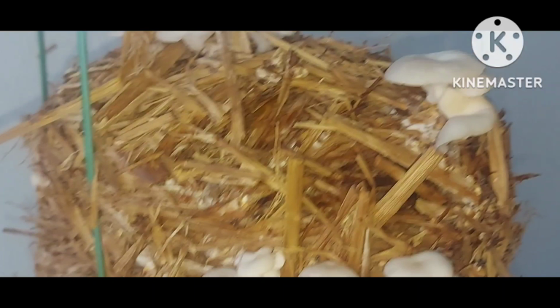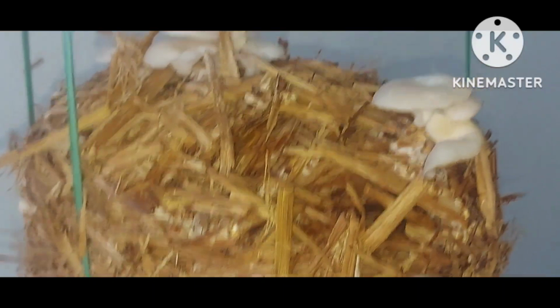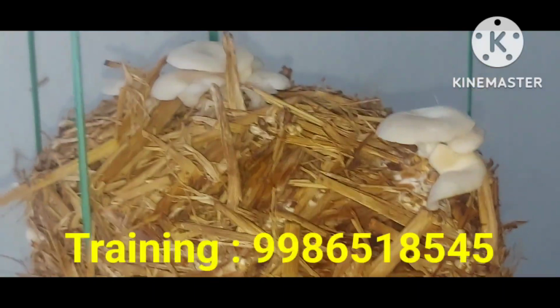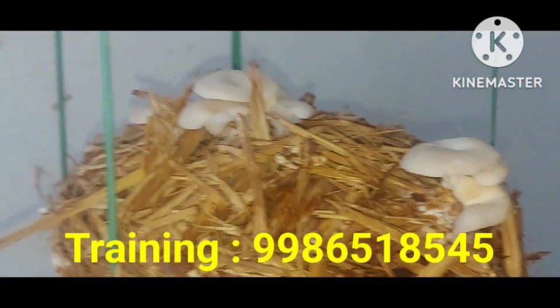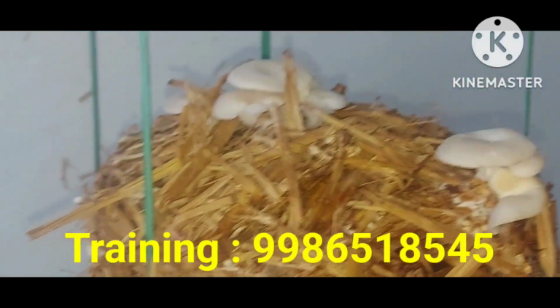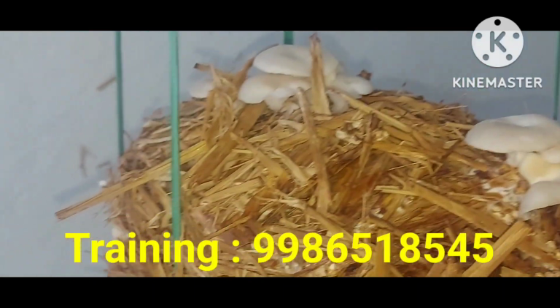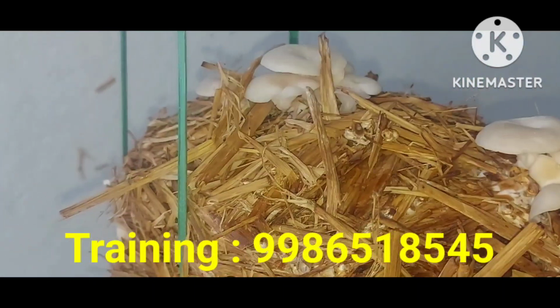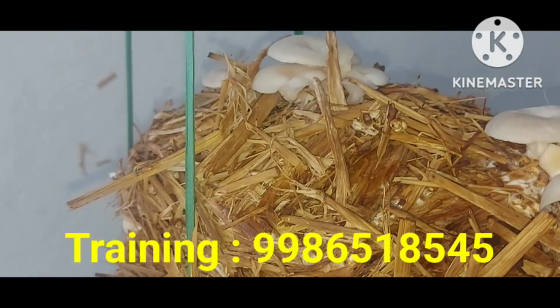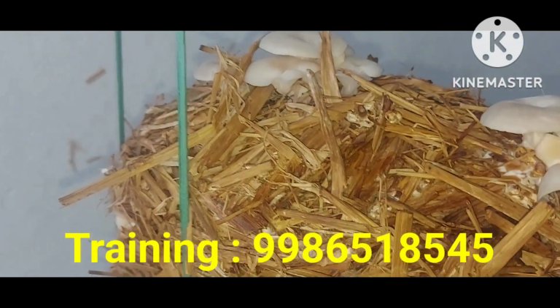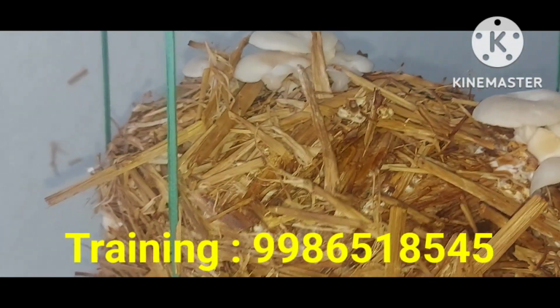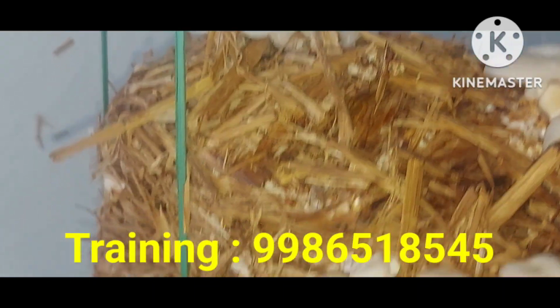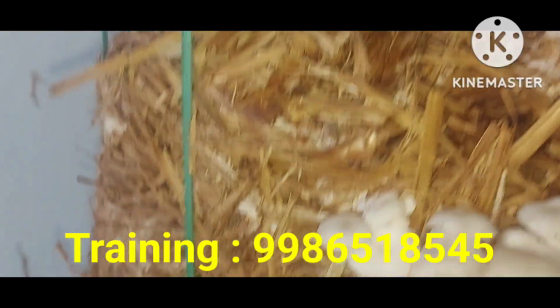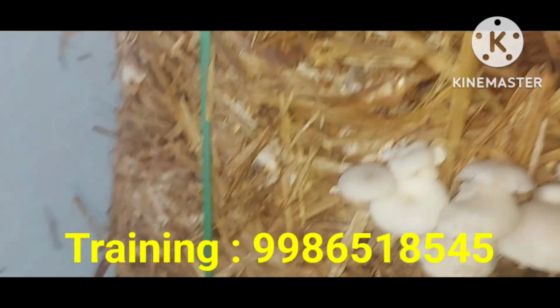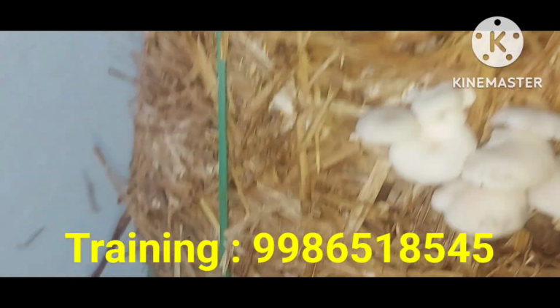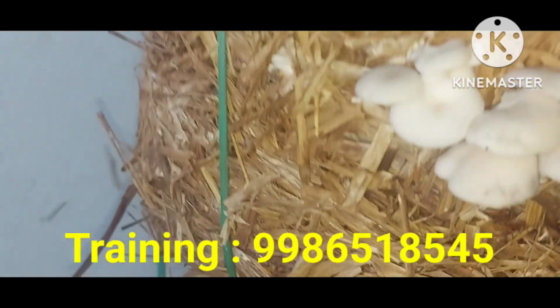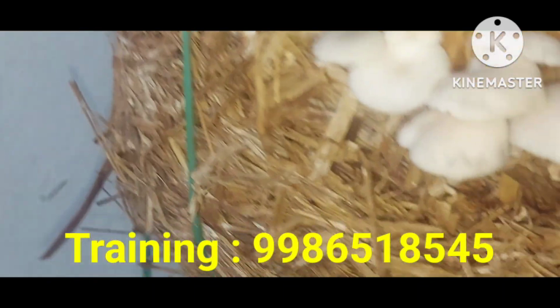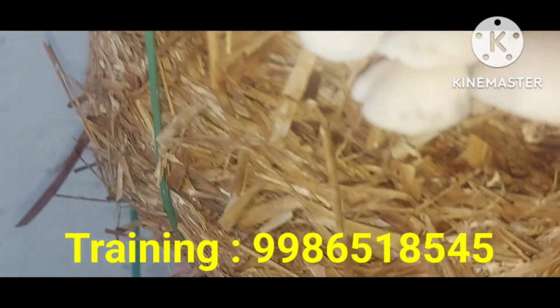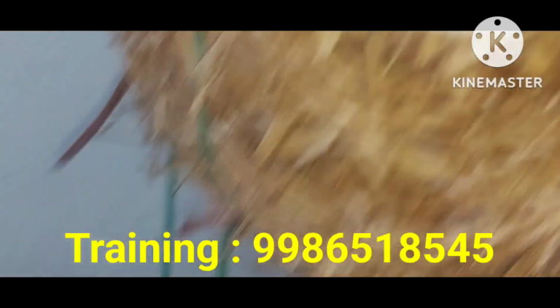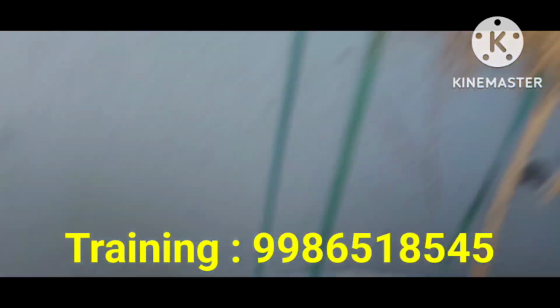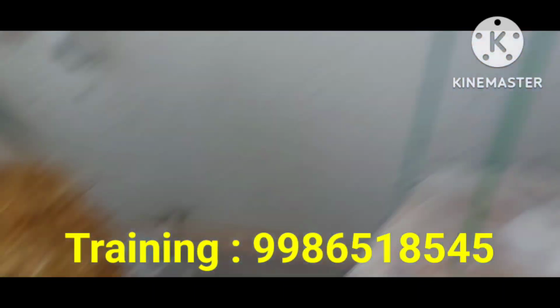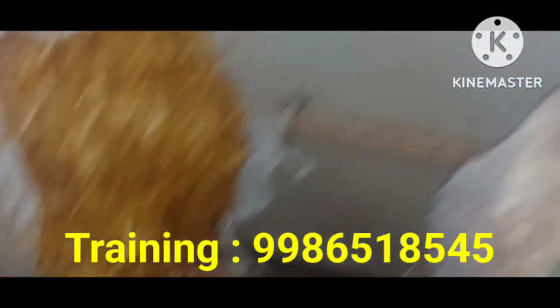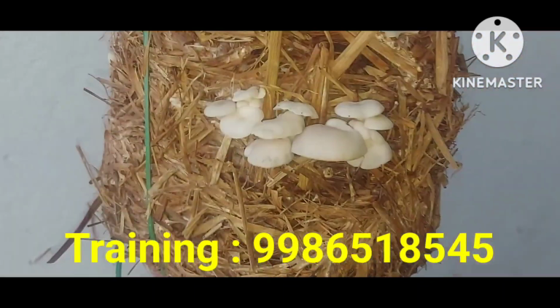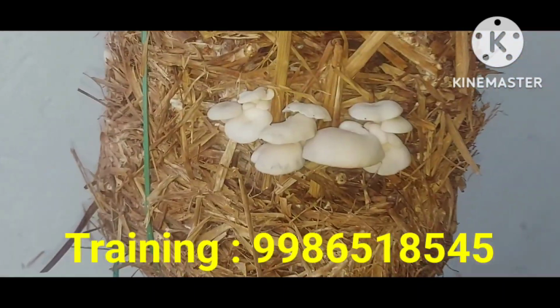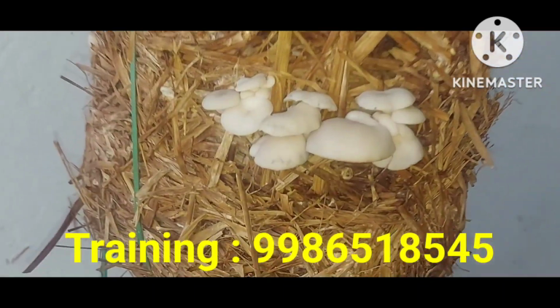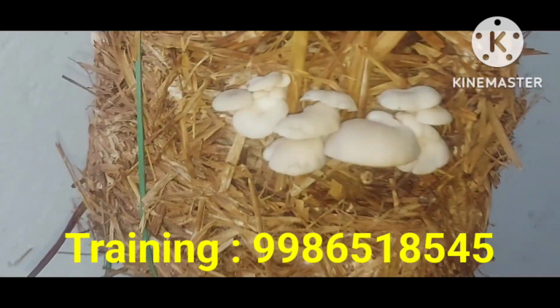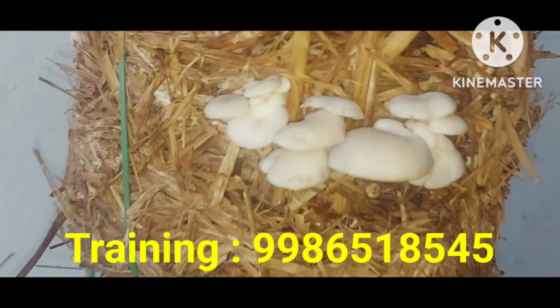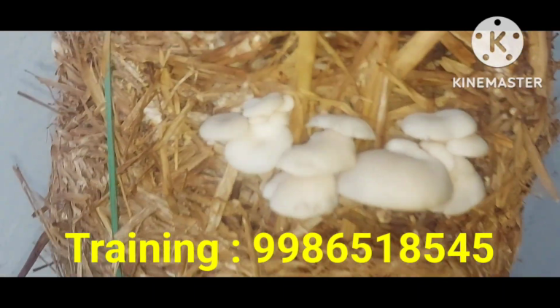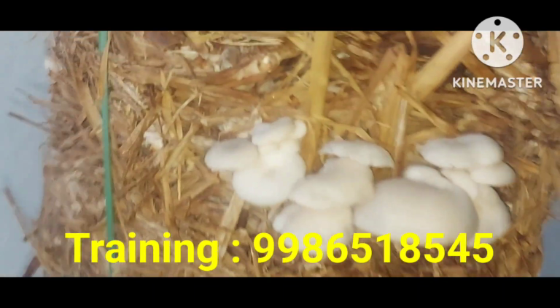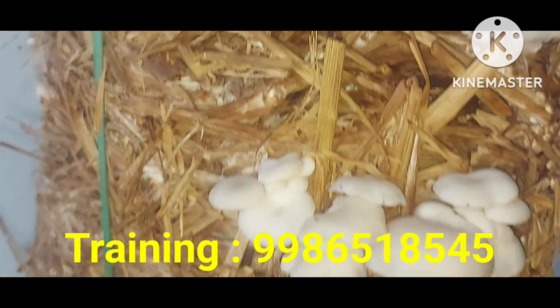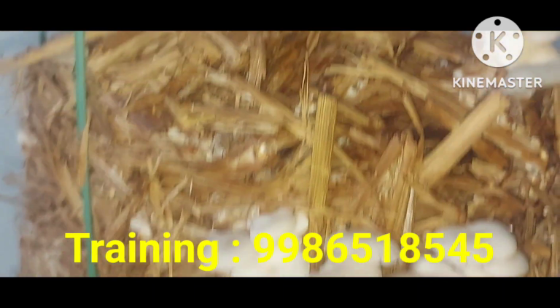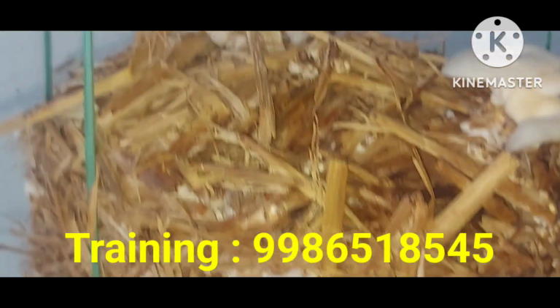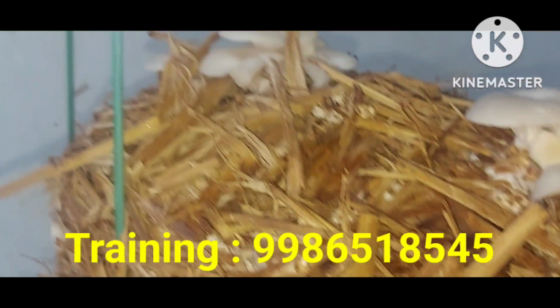Hi, Namaskara. Welcome to Kaviya's Omlita channel. In this video, I am going to shift the fruiting room in the back.